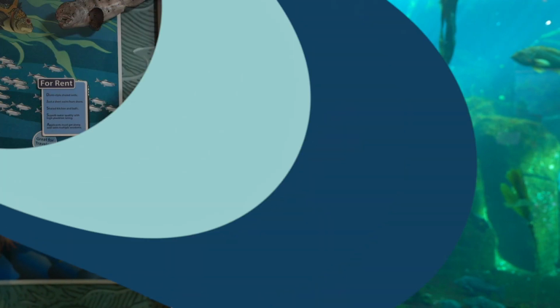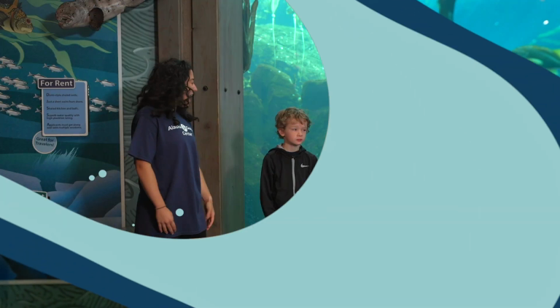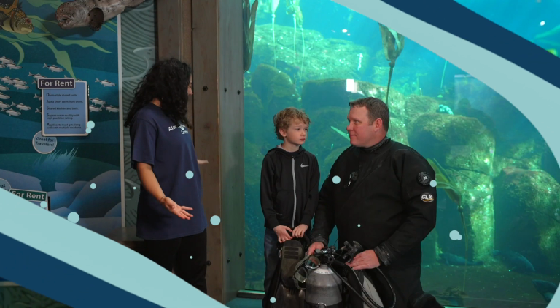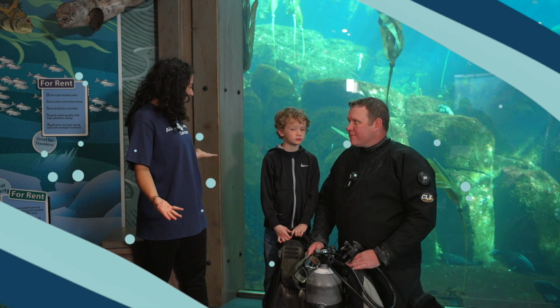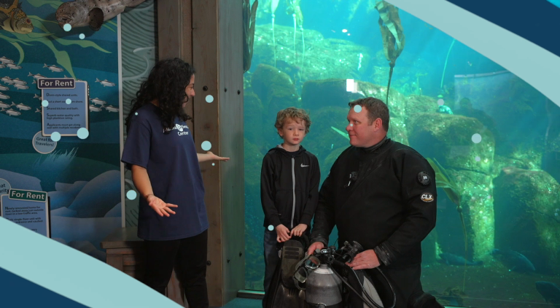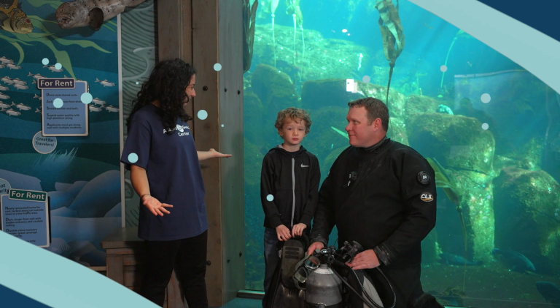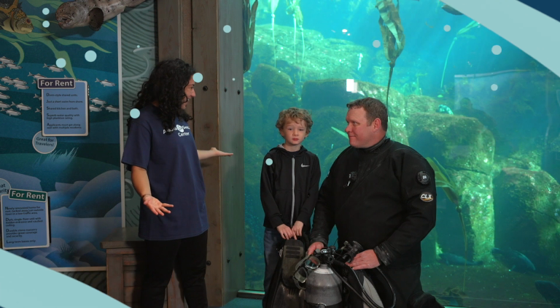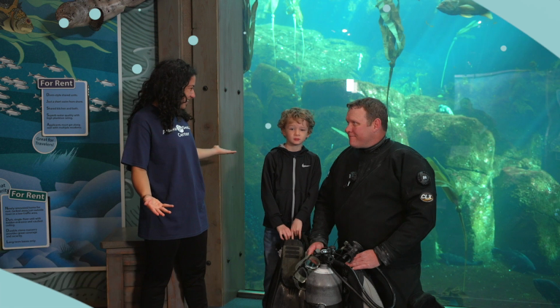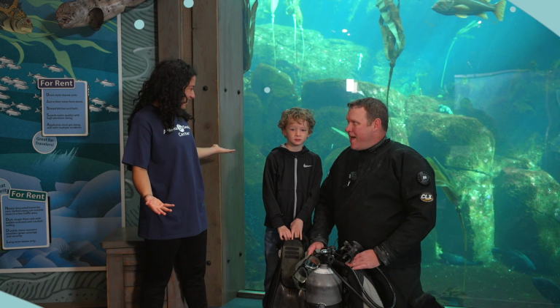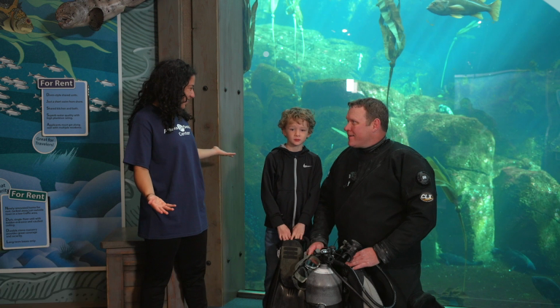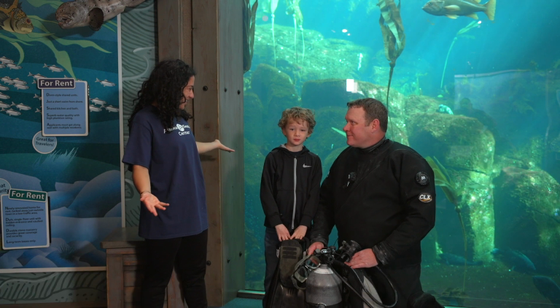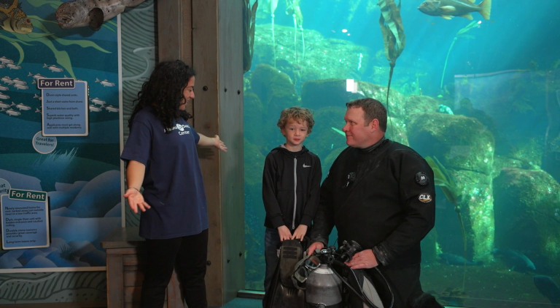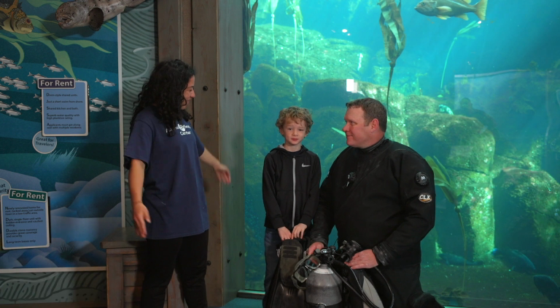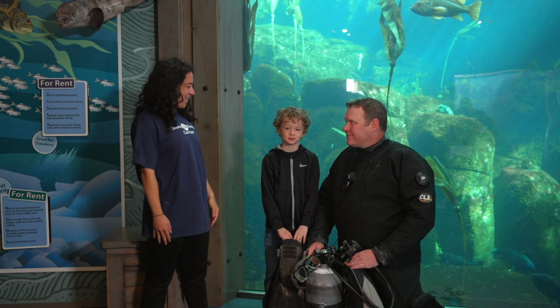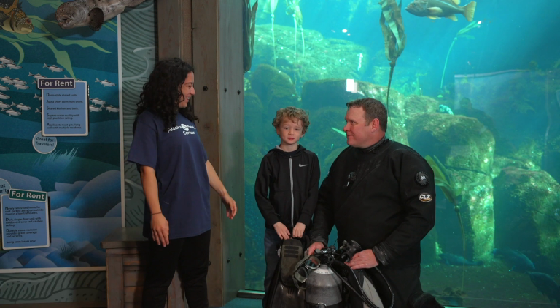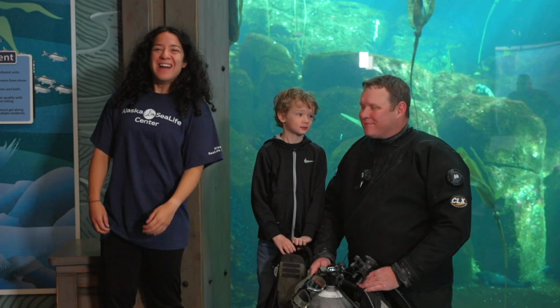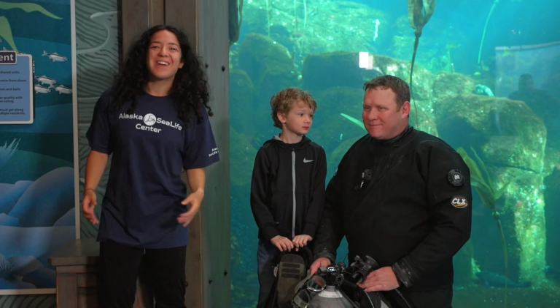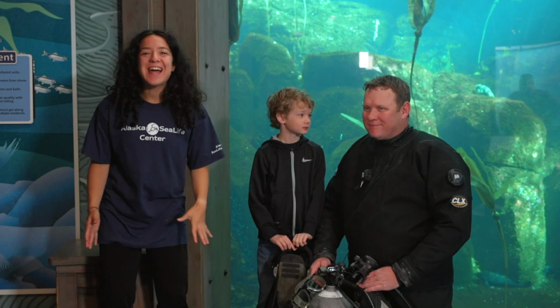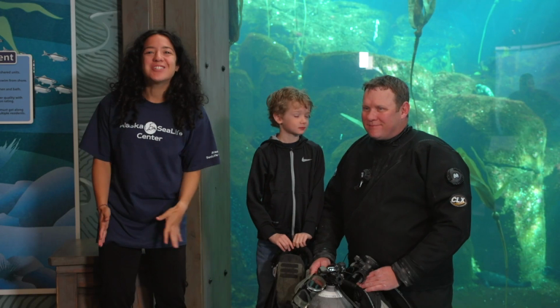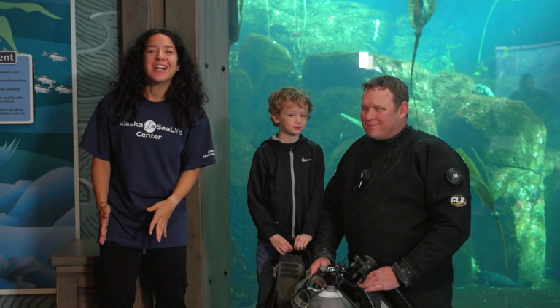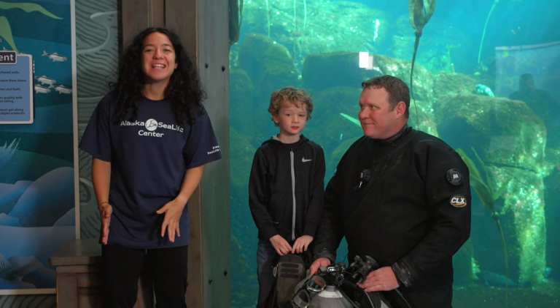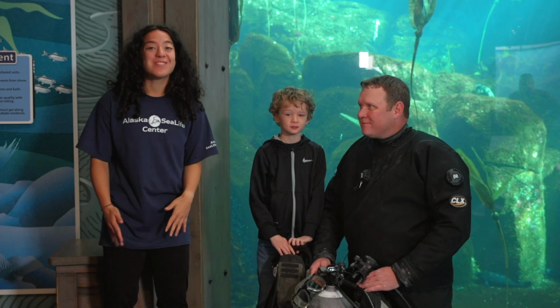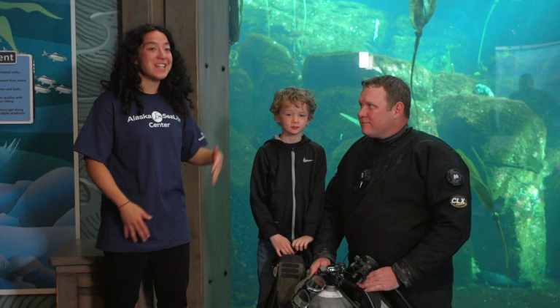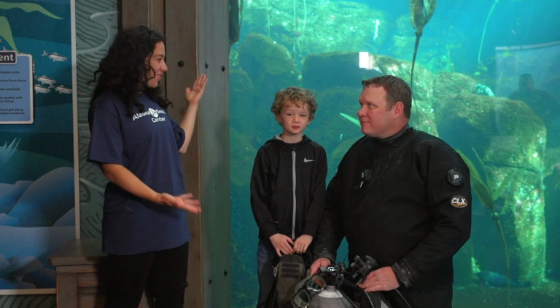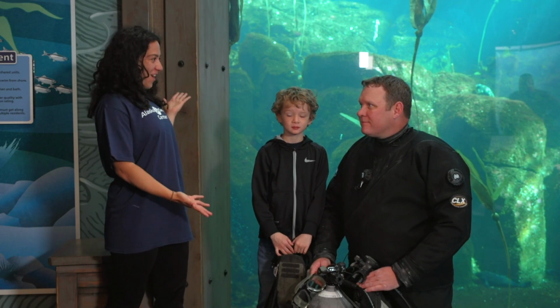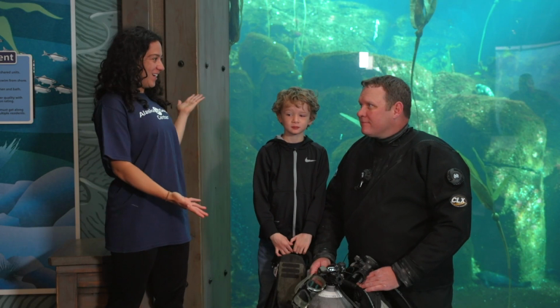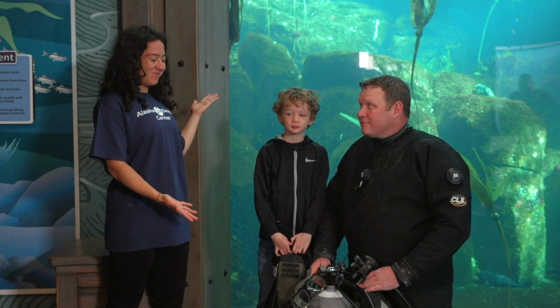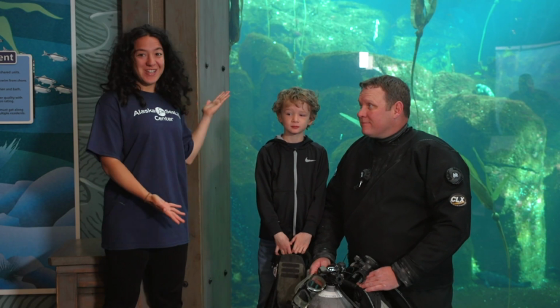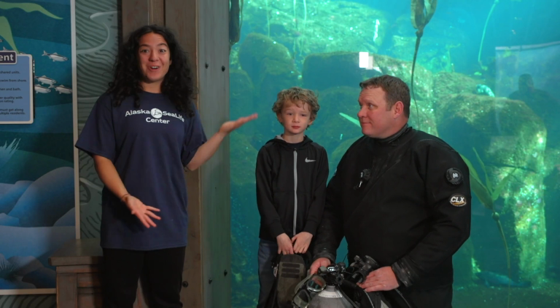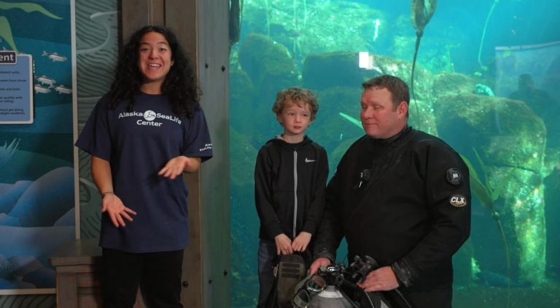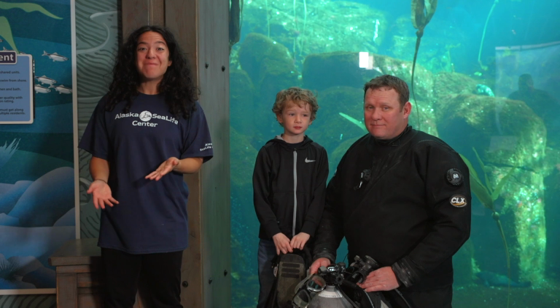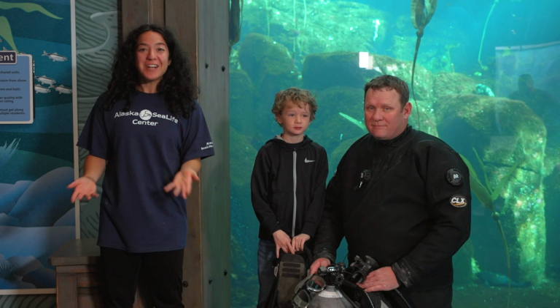Hi Jared! Hi Ray! So great to see you both. Right now Jared is outside of the water where he can breathe.